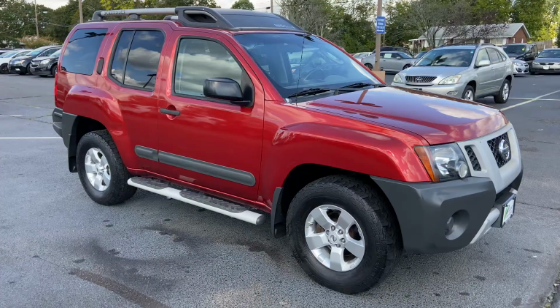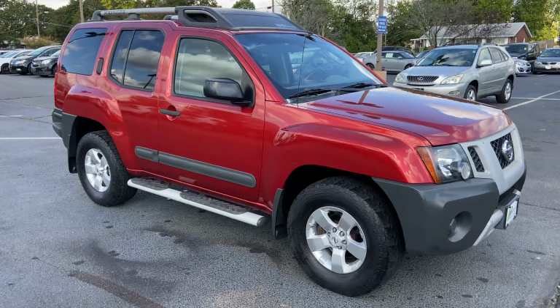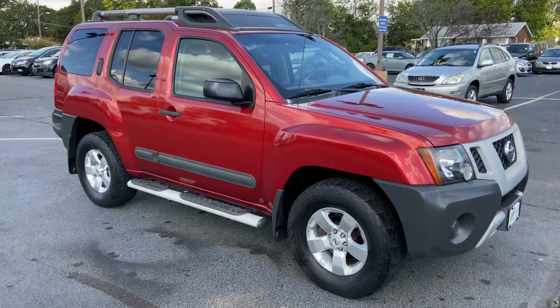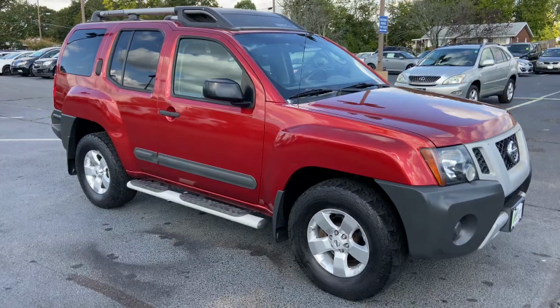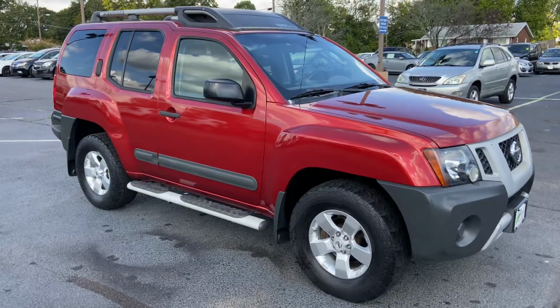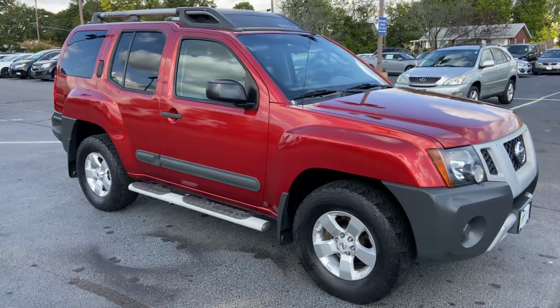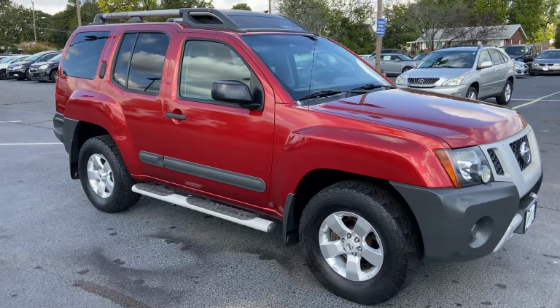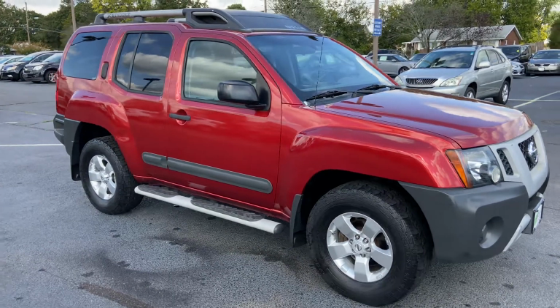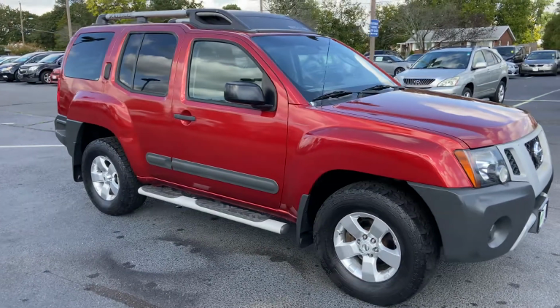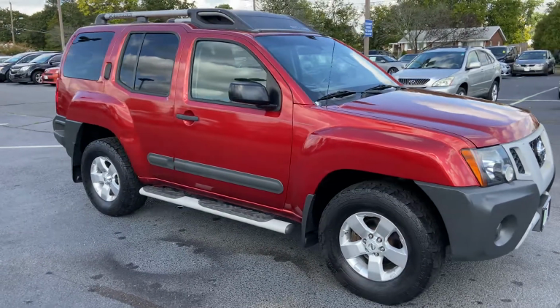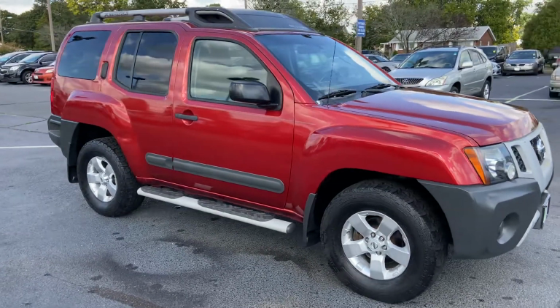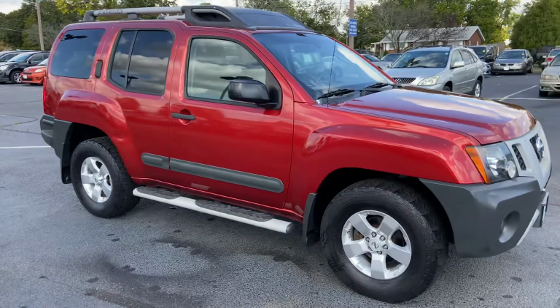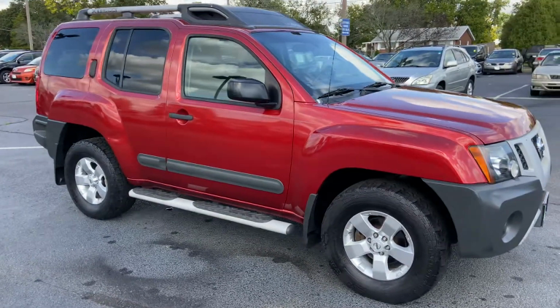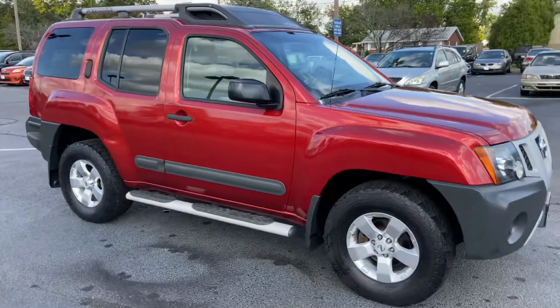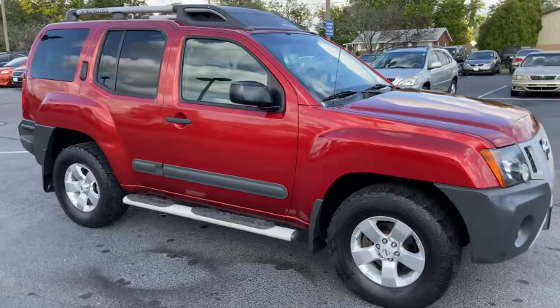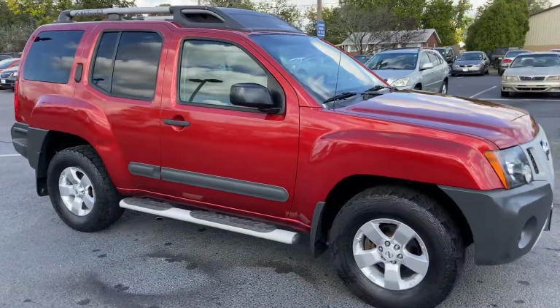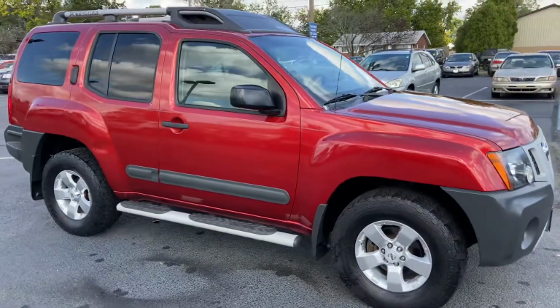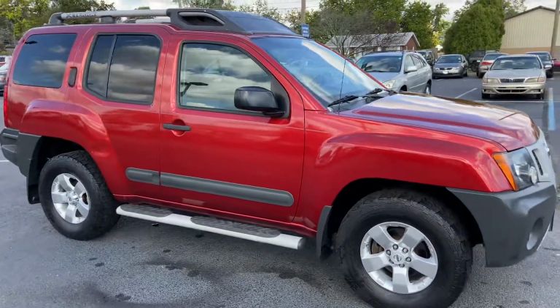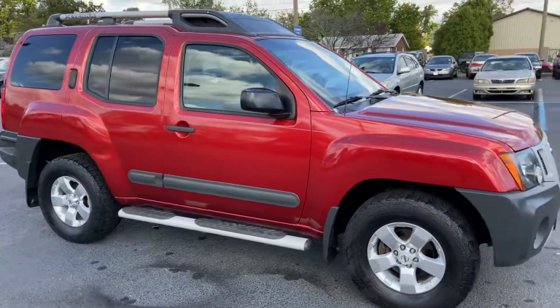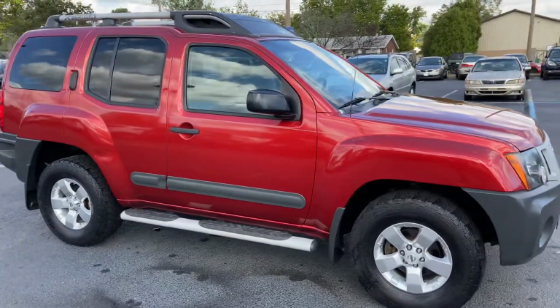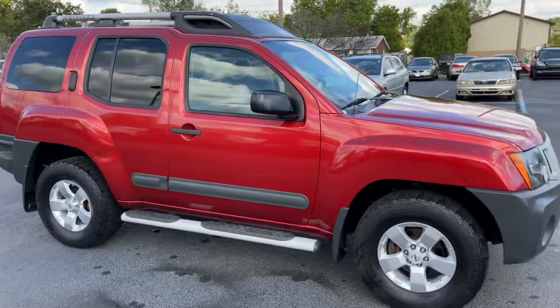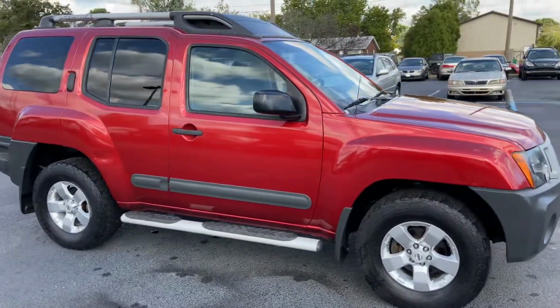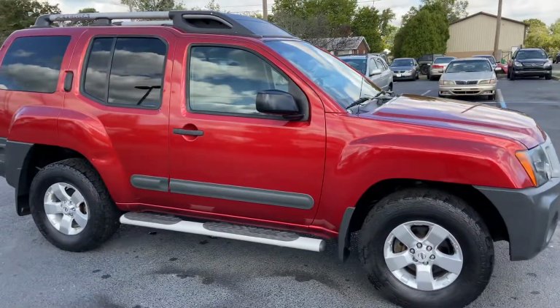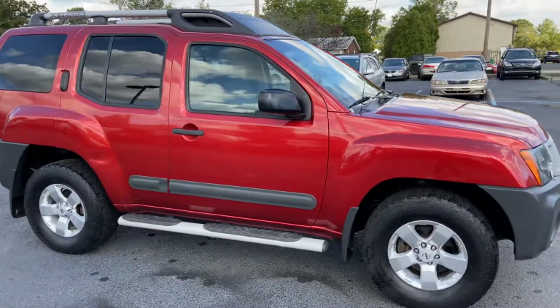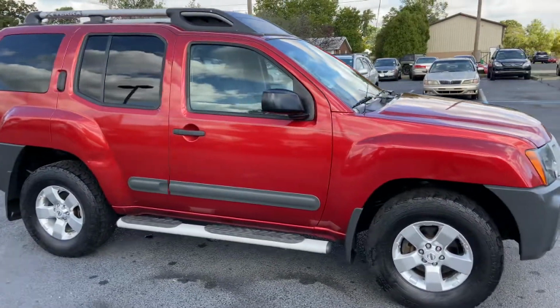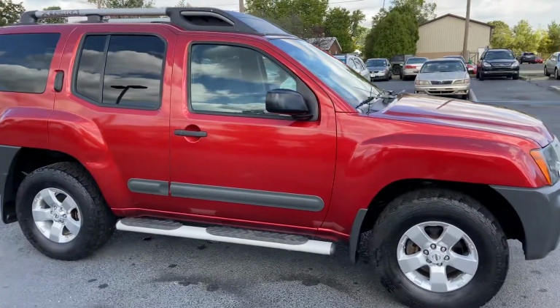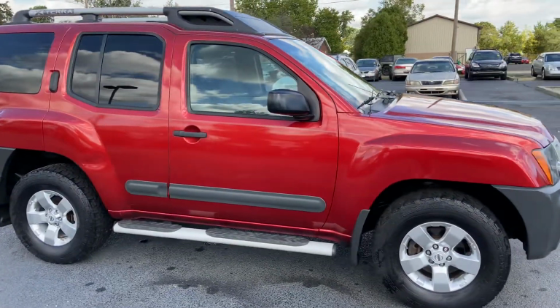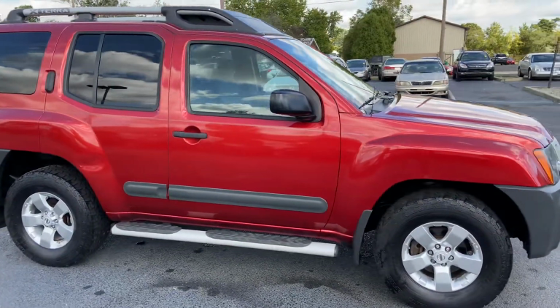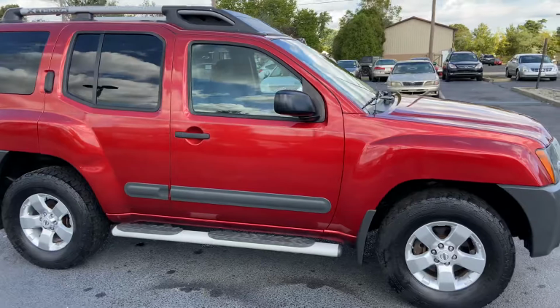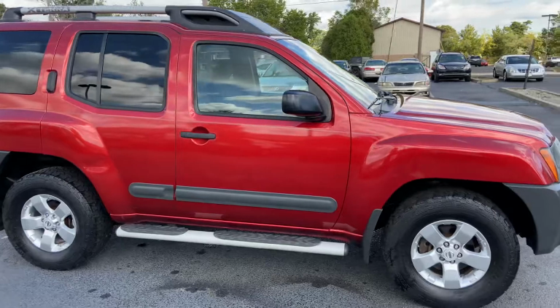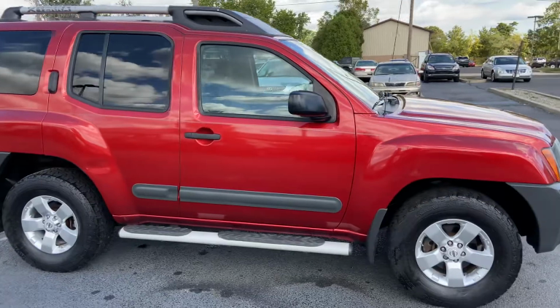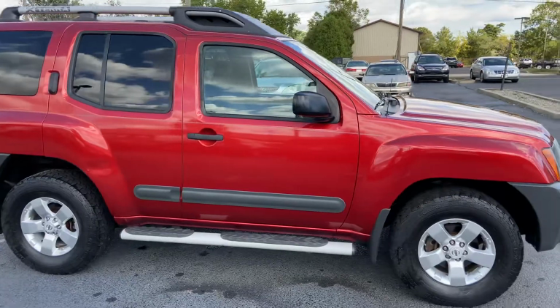Hi guys, Josh here at Bridge Auto Group, here with the 2012 Nissan Xterra.